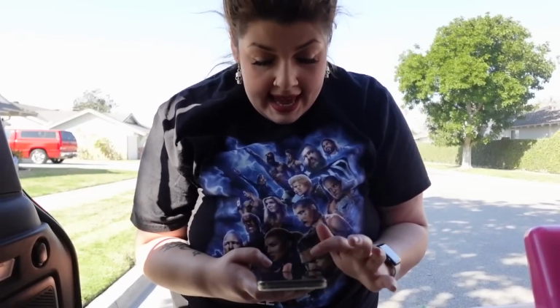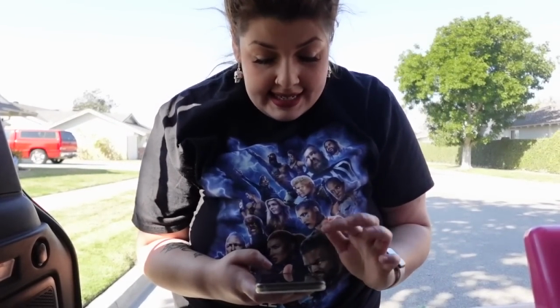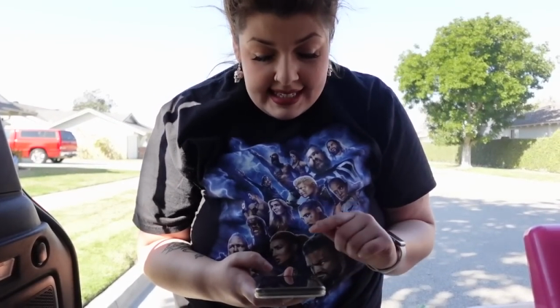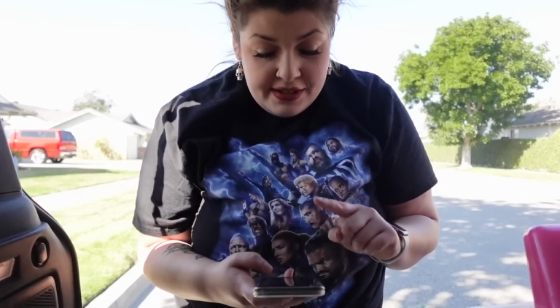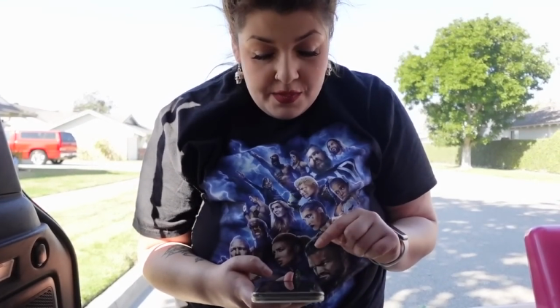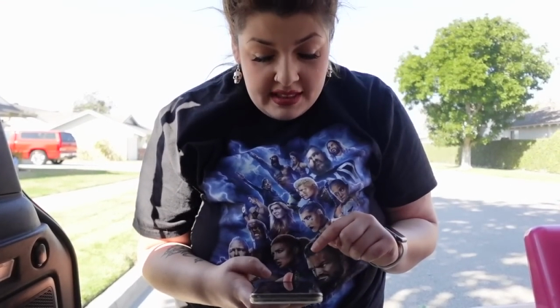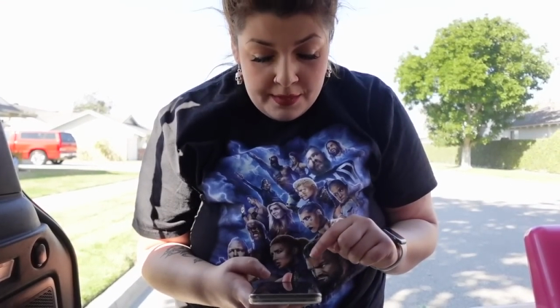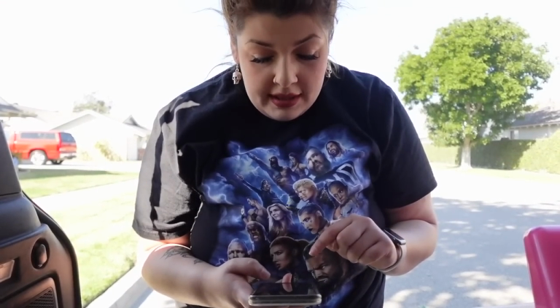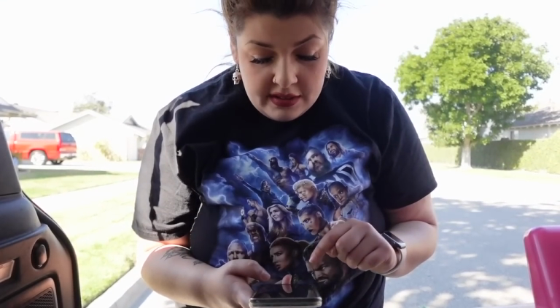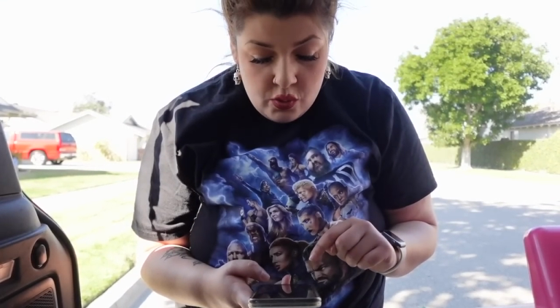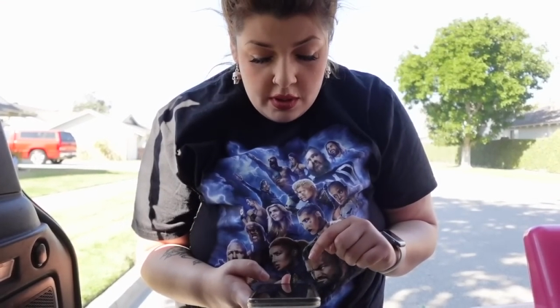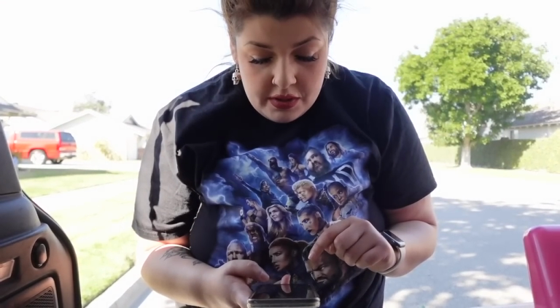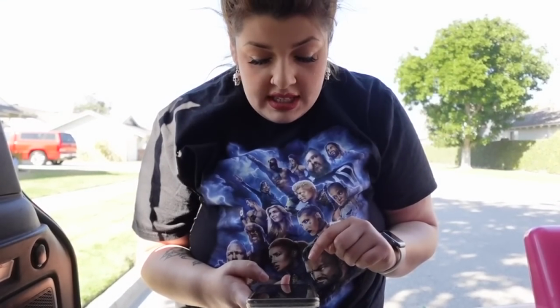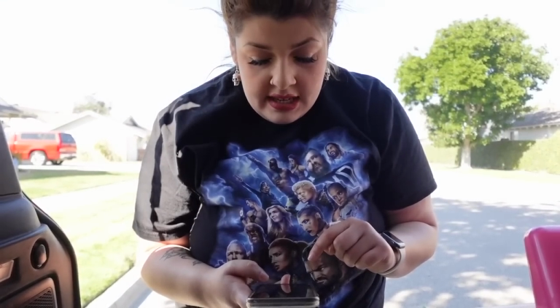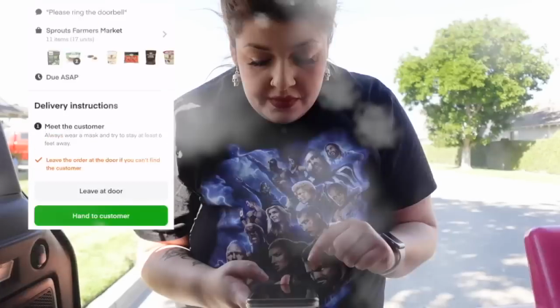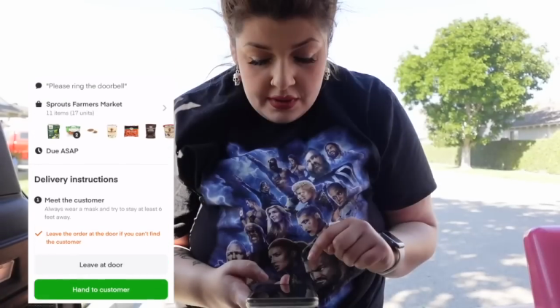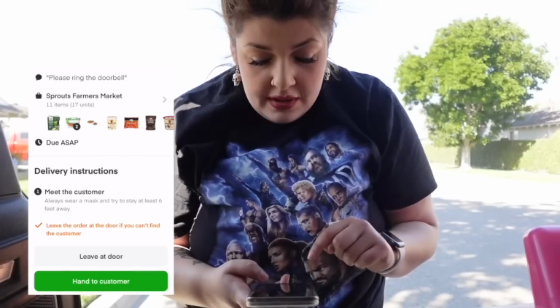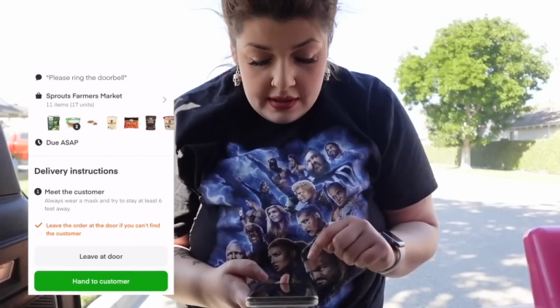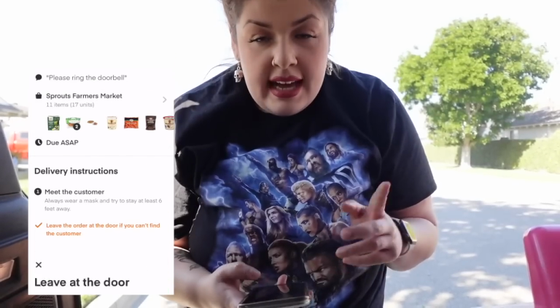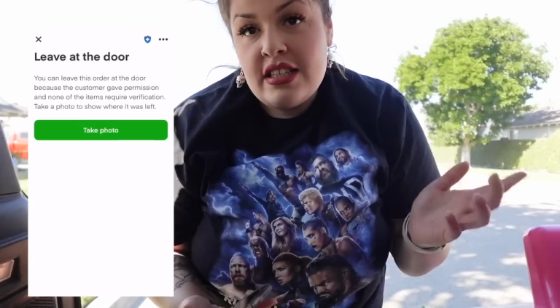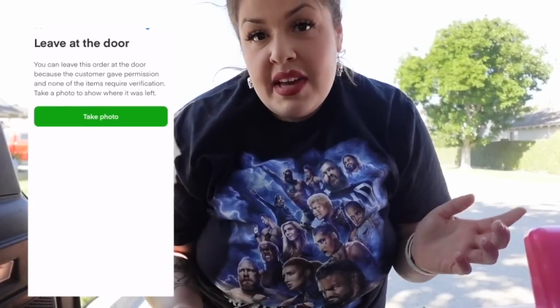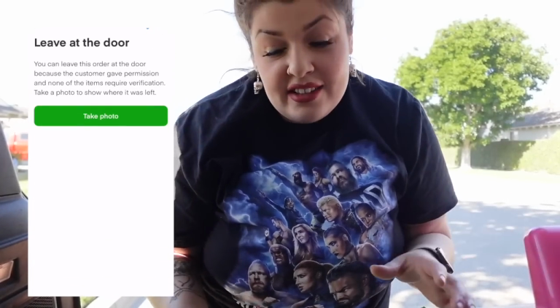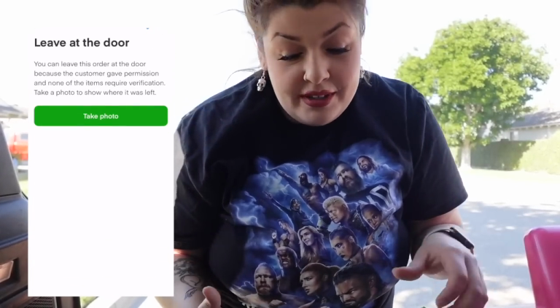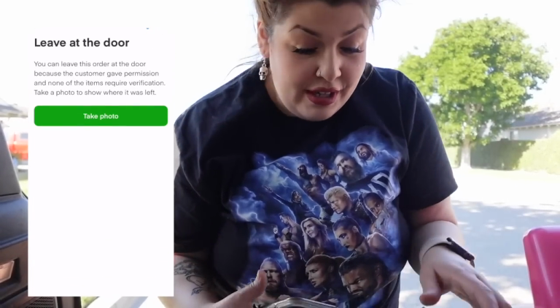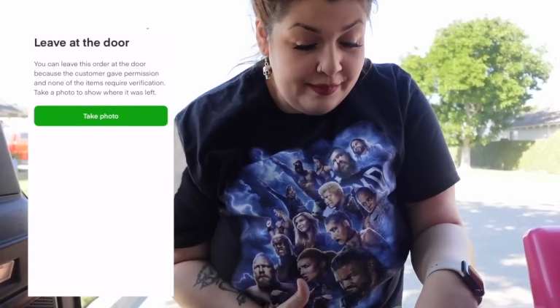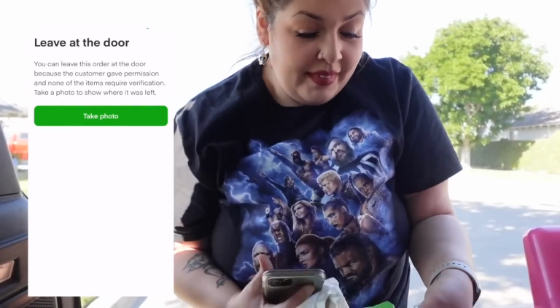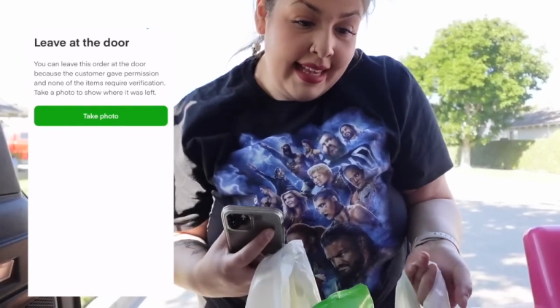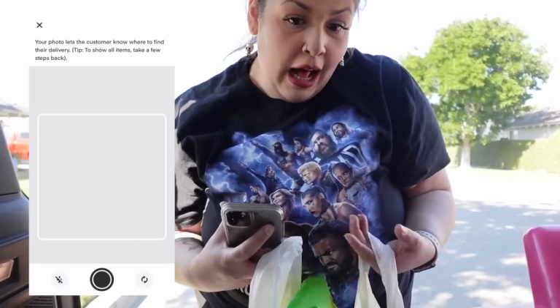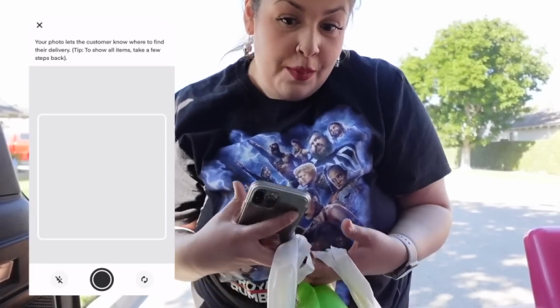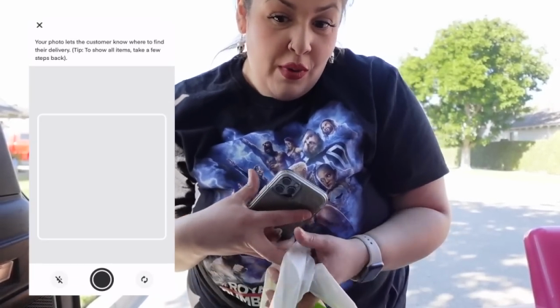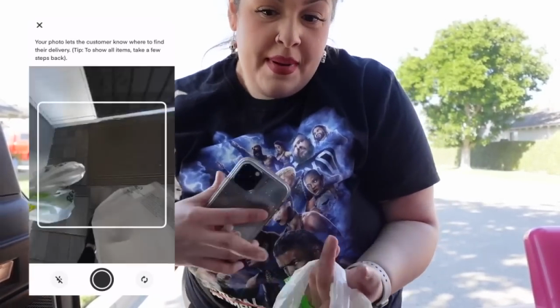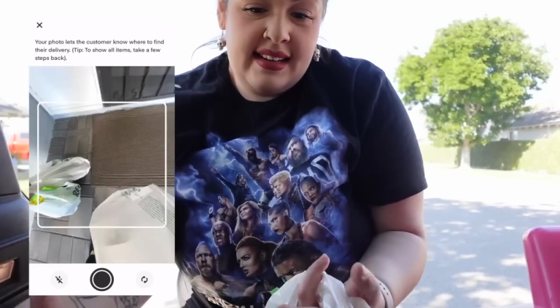I'm gonna confirm the address number, which is 6401 — it's right there on the house. It says to meet them at this door, or to leave it at the door — so I'll be right back.